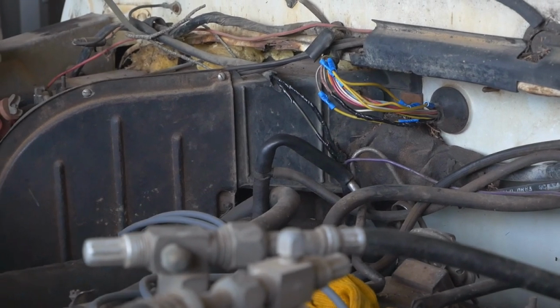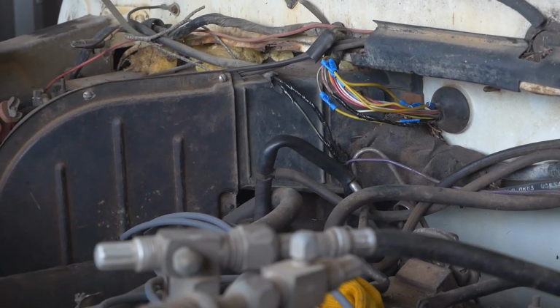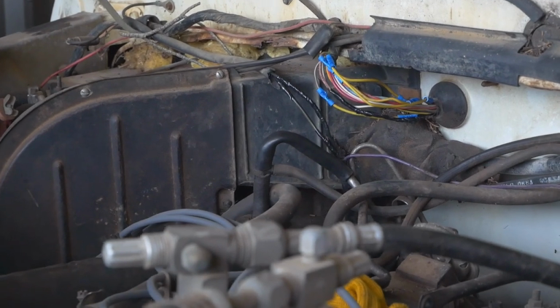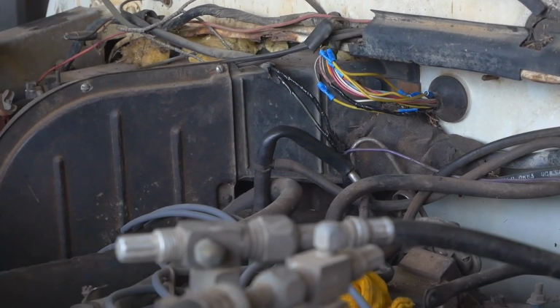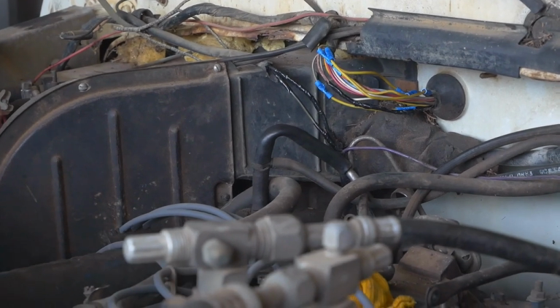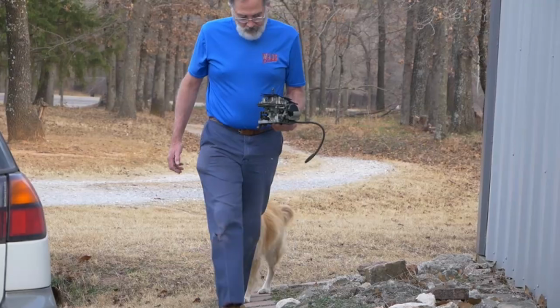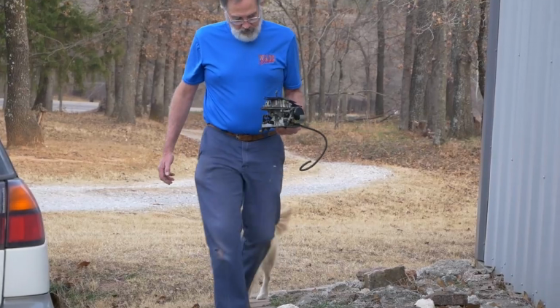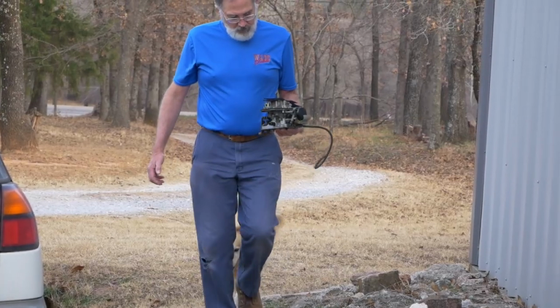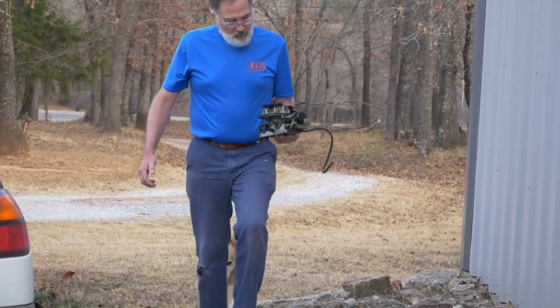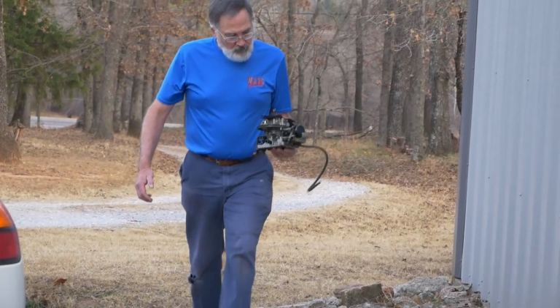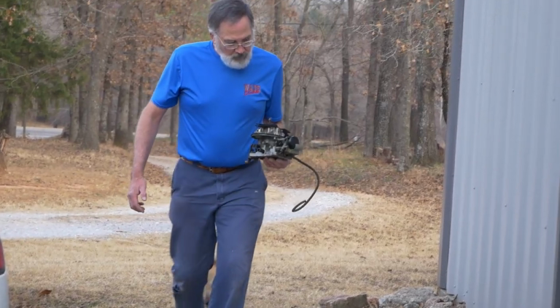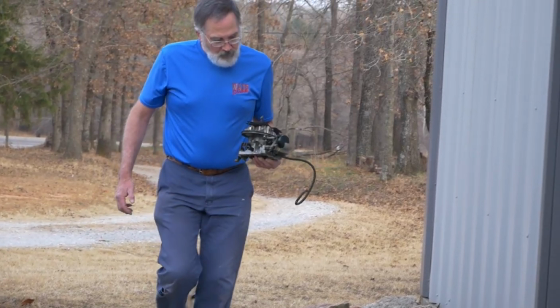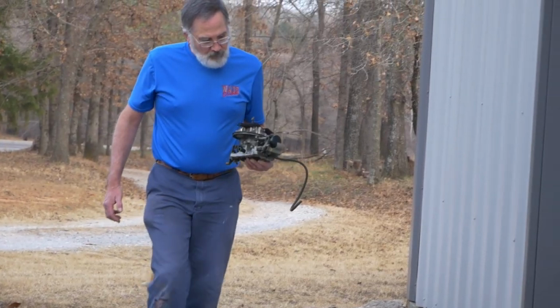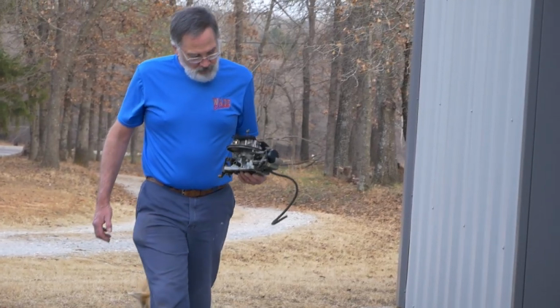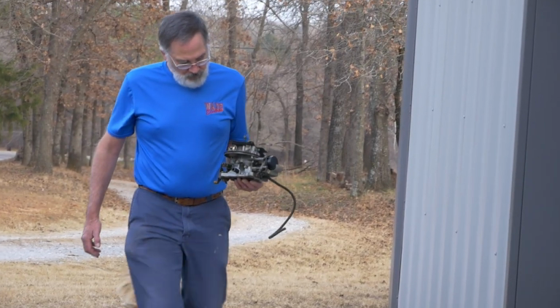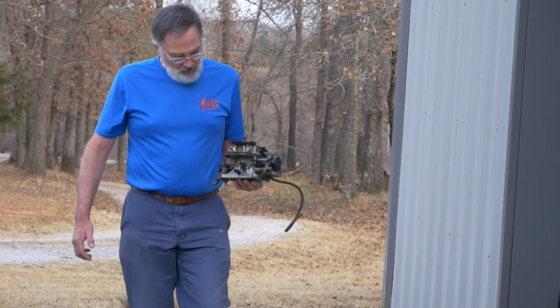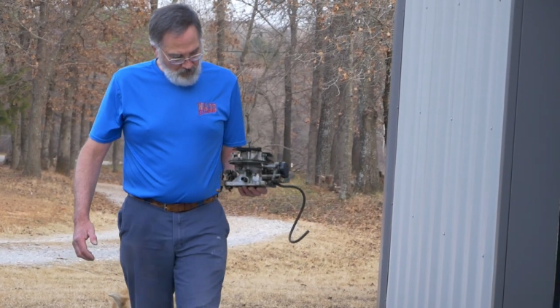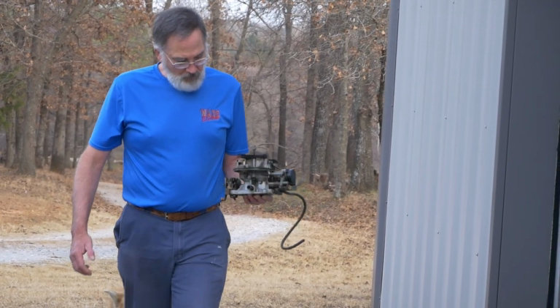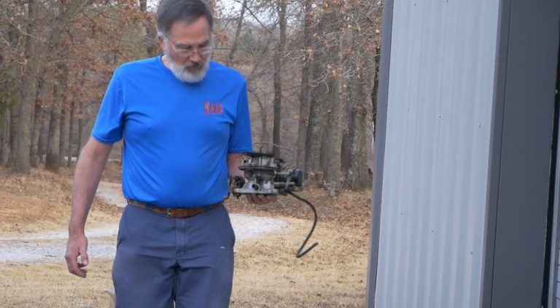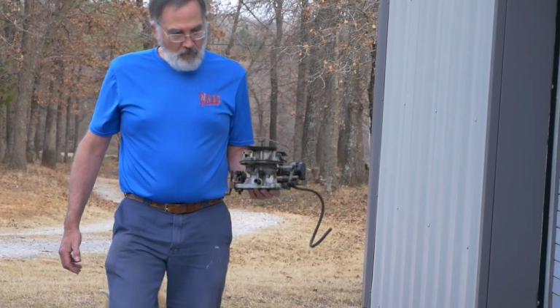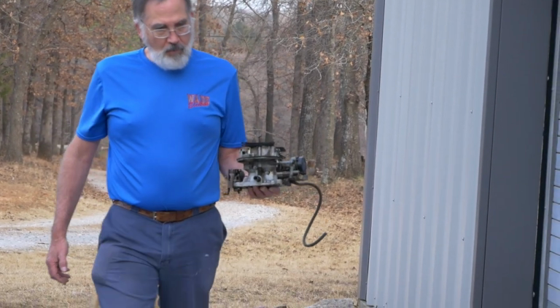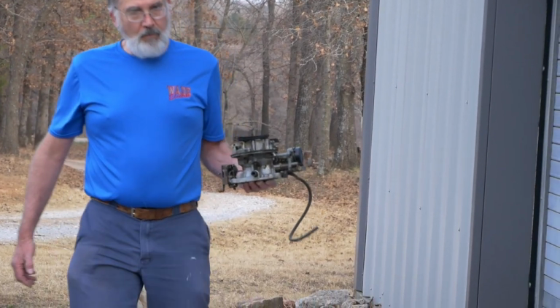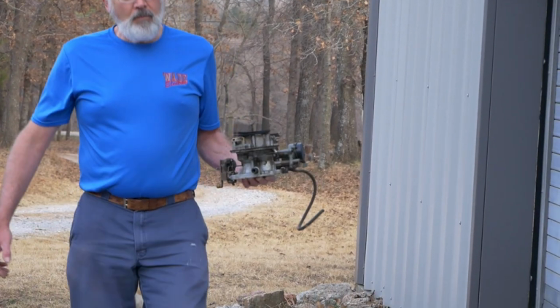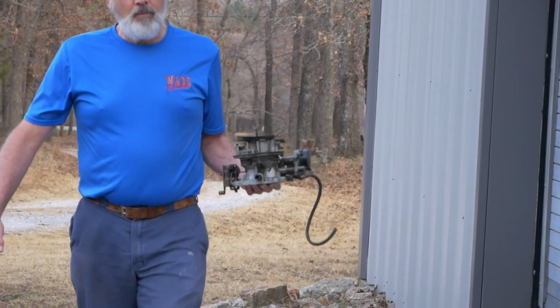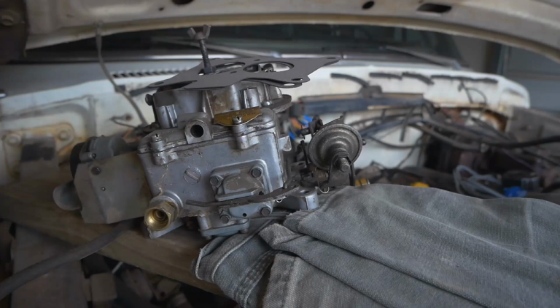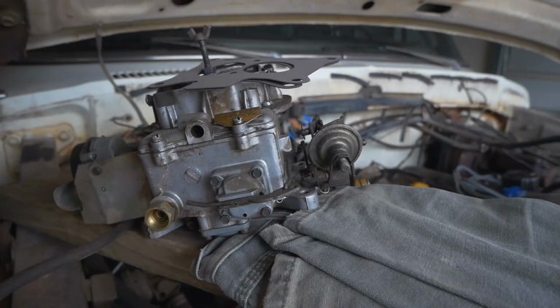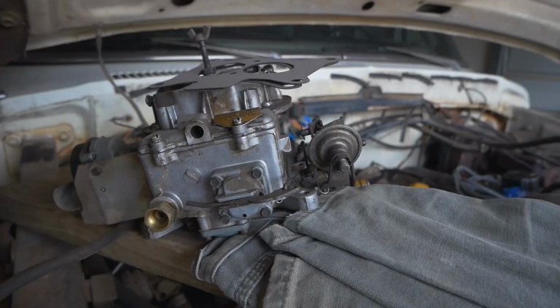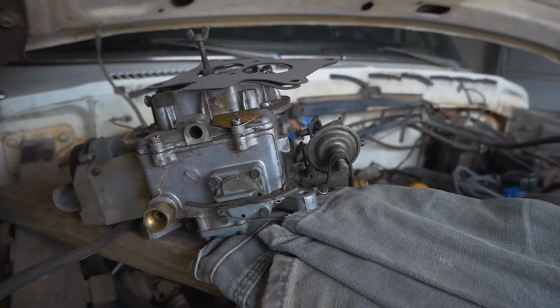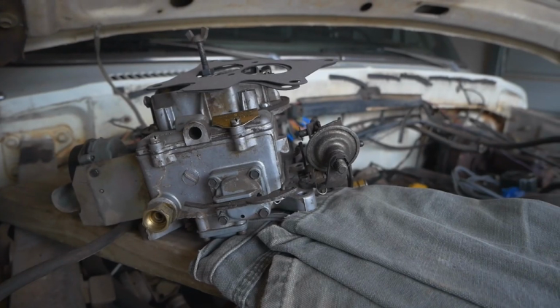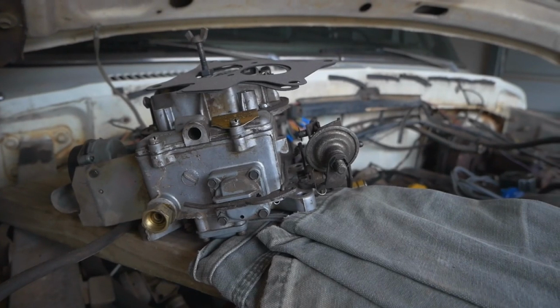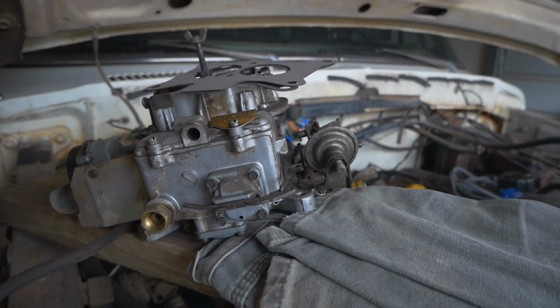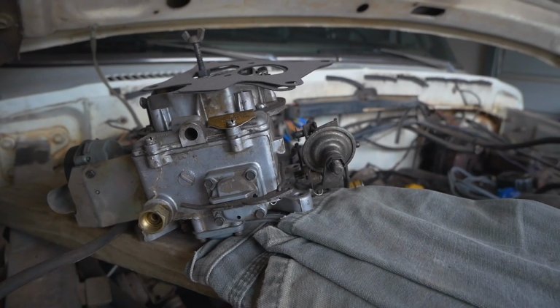Now we're going to put the carburetor in, get a battery set up, and everything, and see if it'll run.